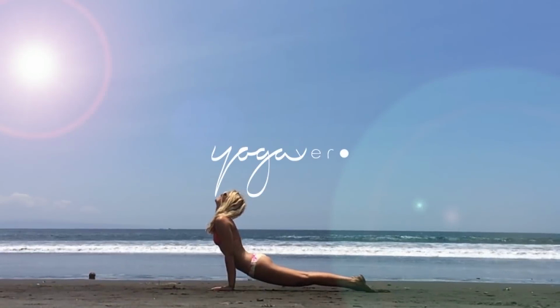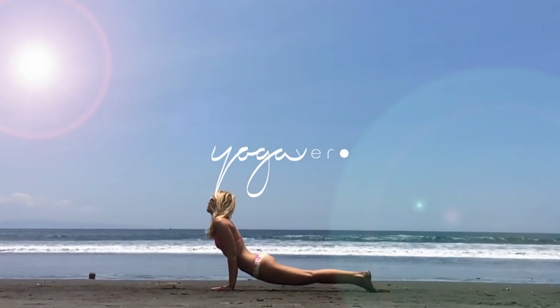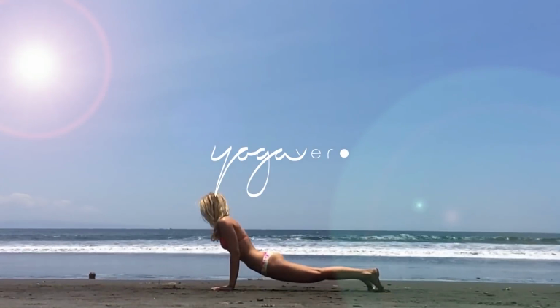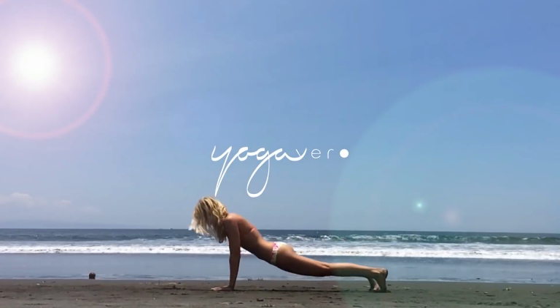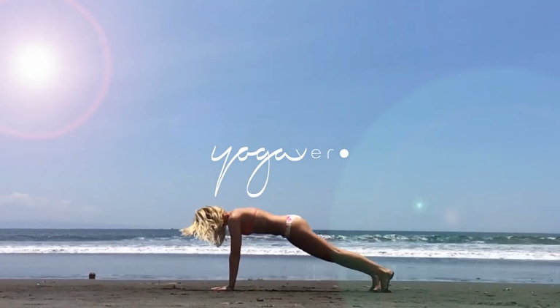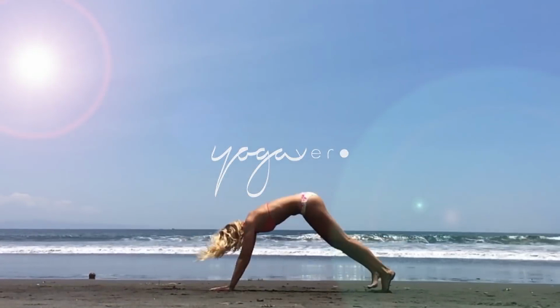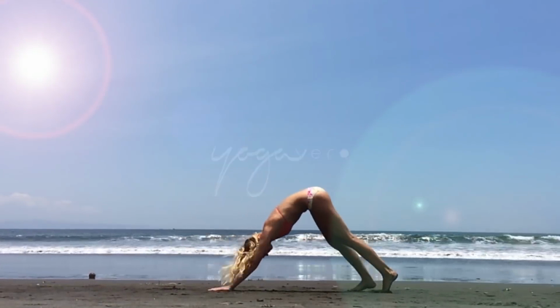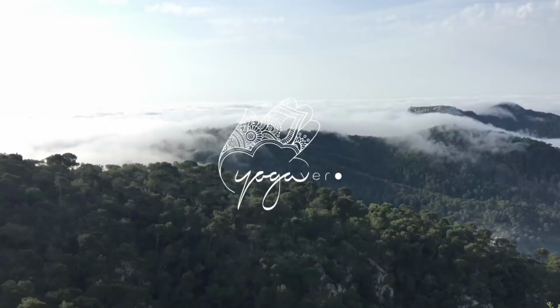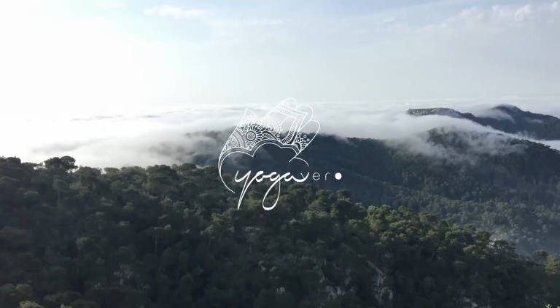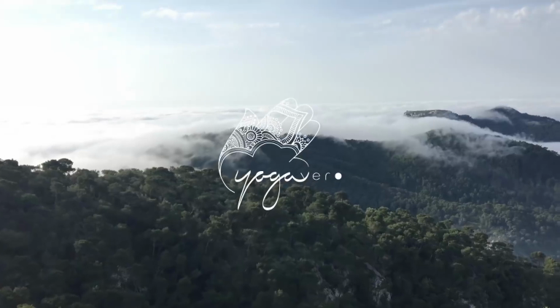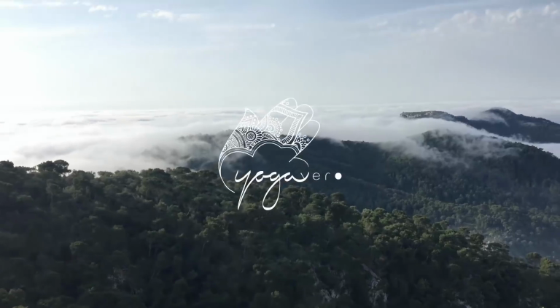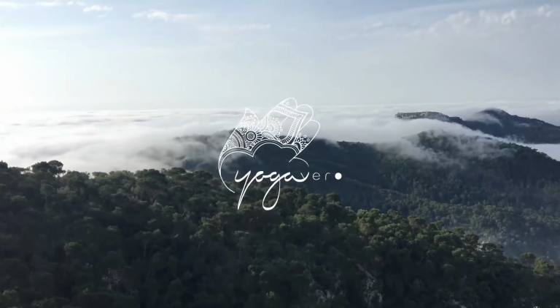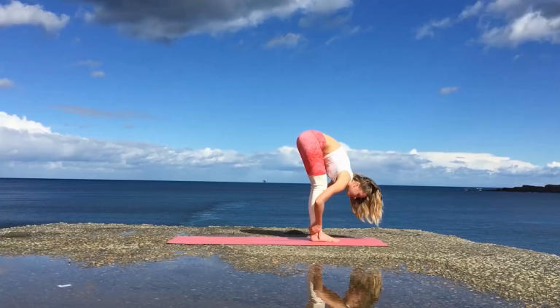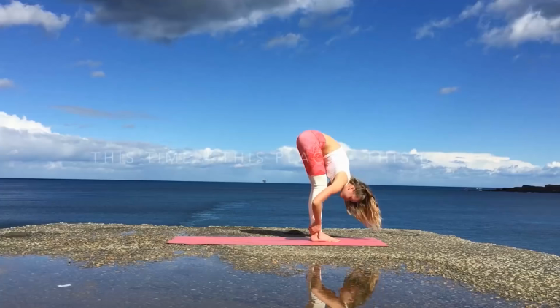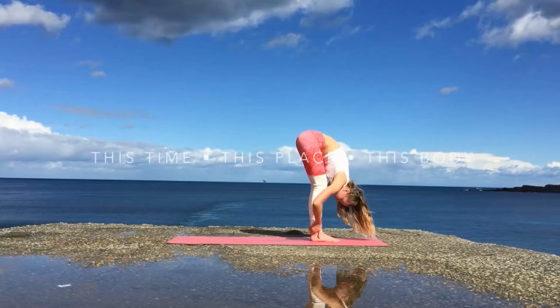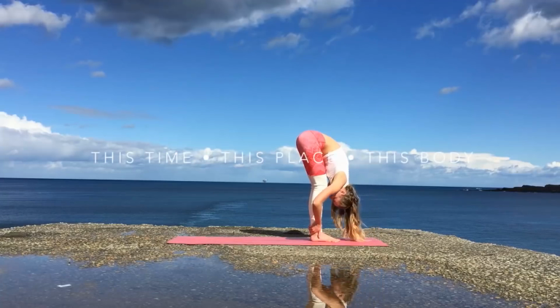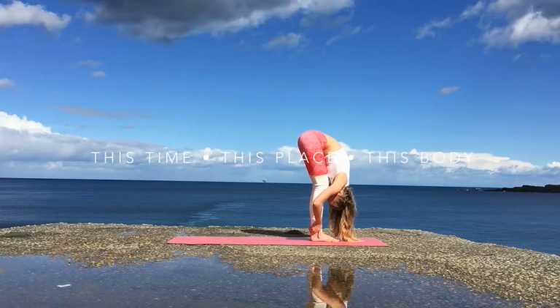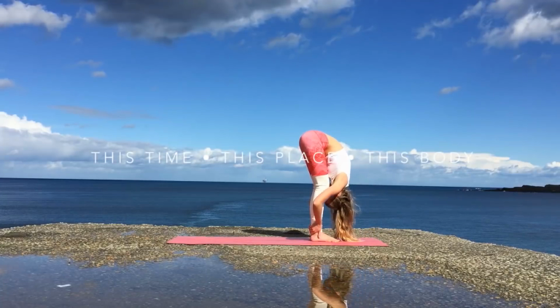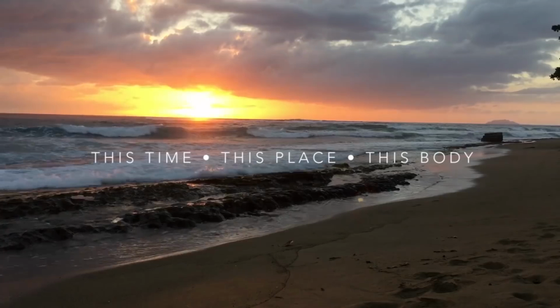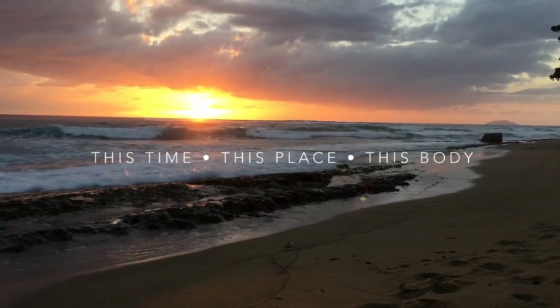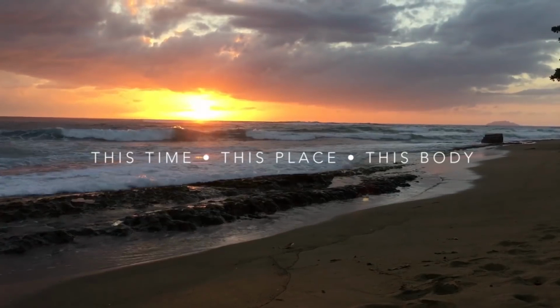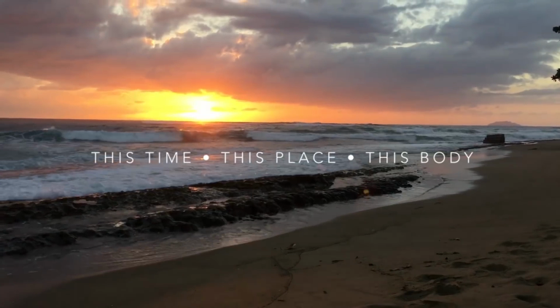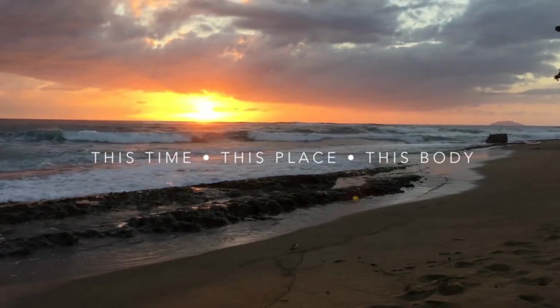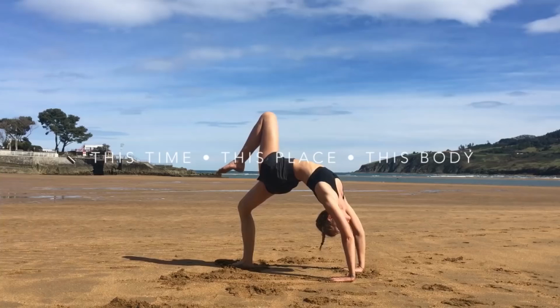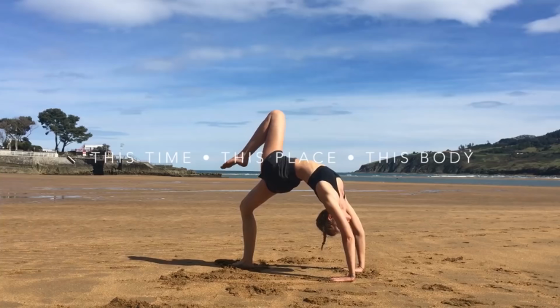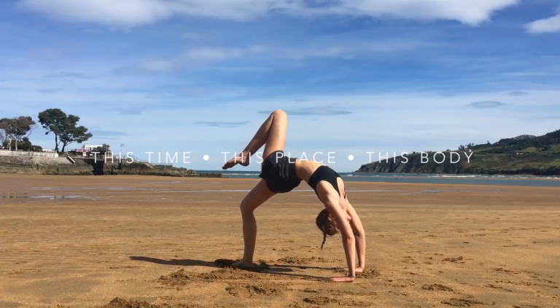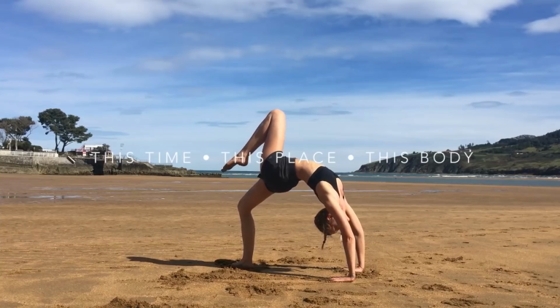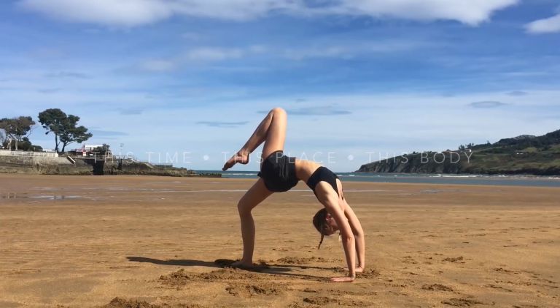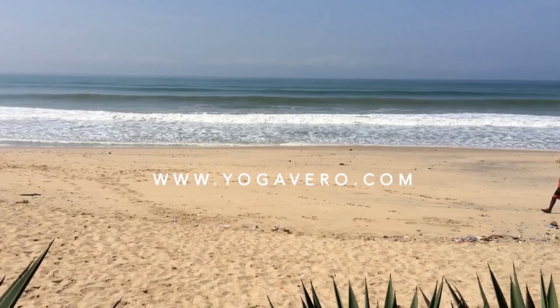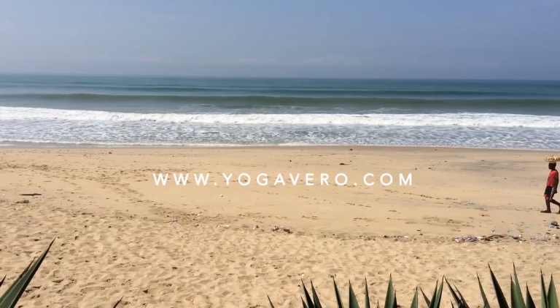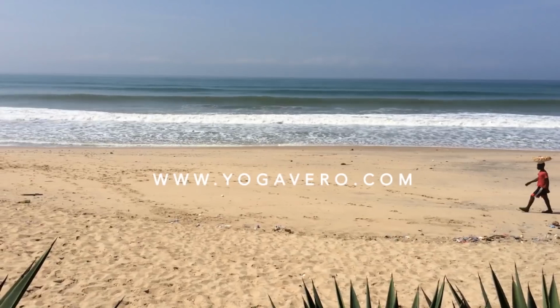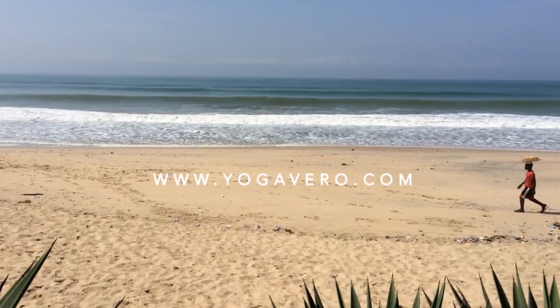Good morning! Today we'll practice a short but sweet little morning yoga flow. So grab your mat and let's begin.